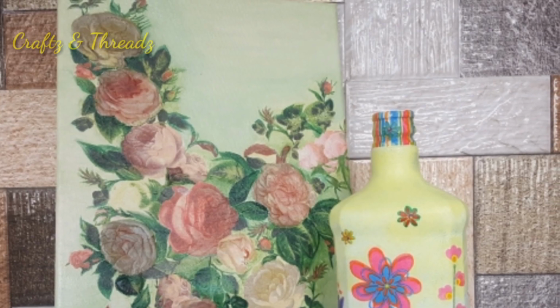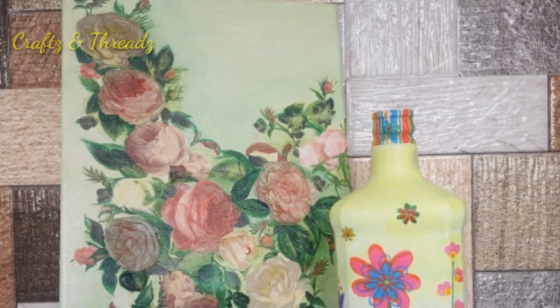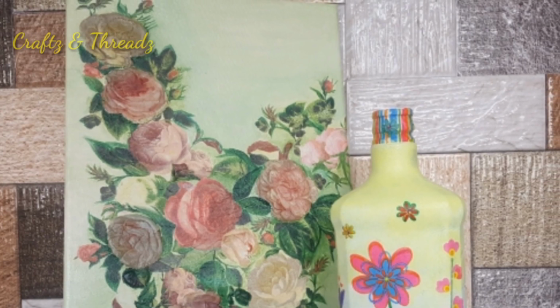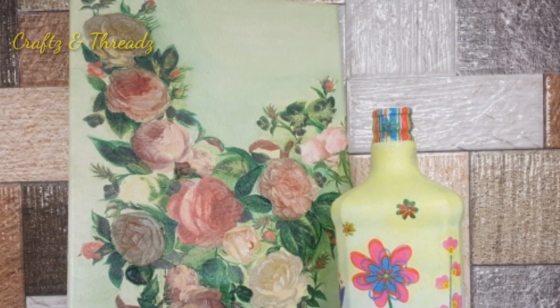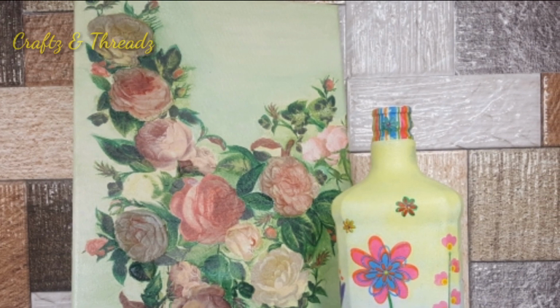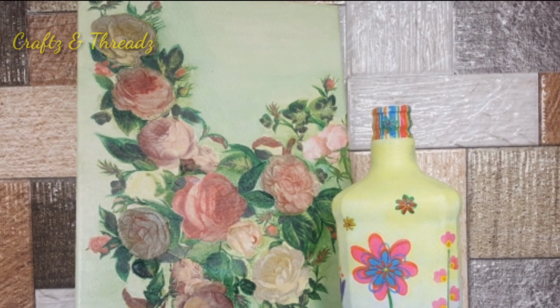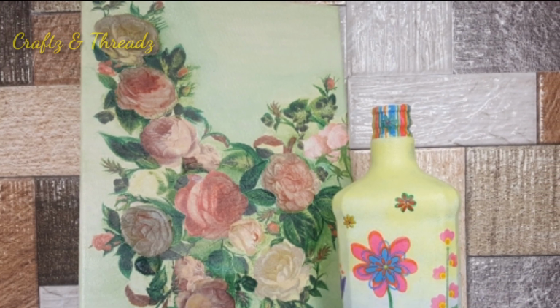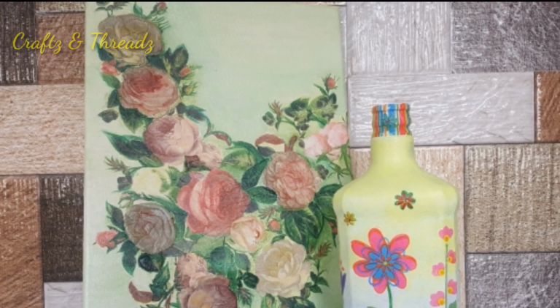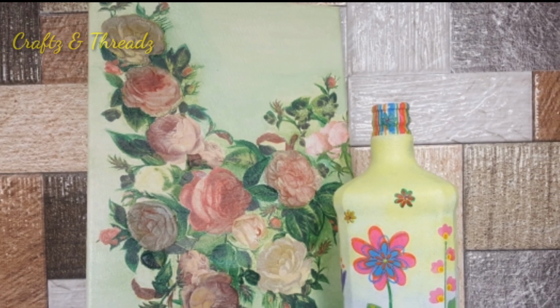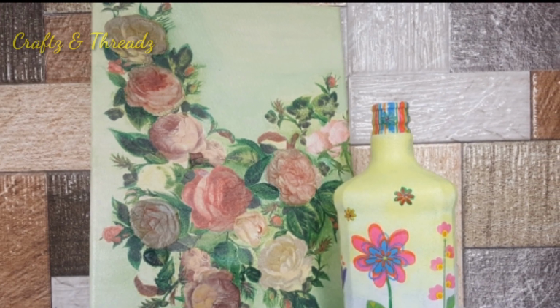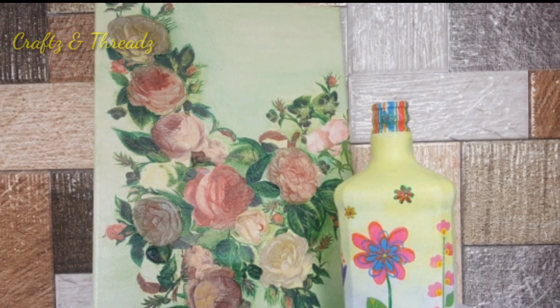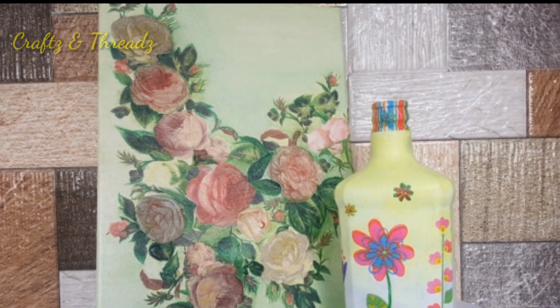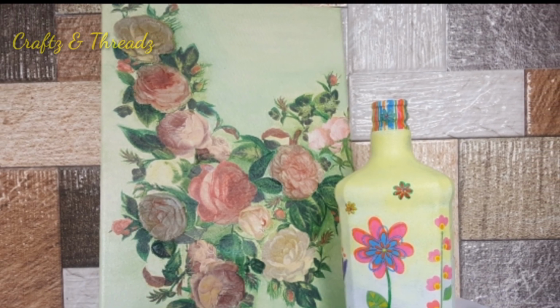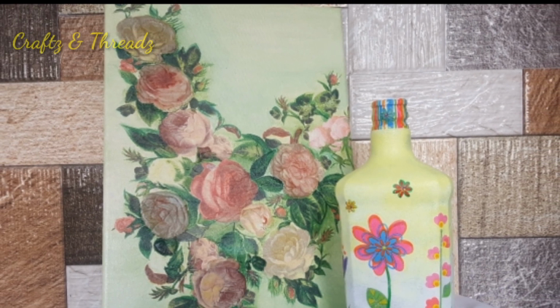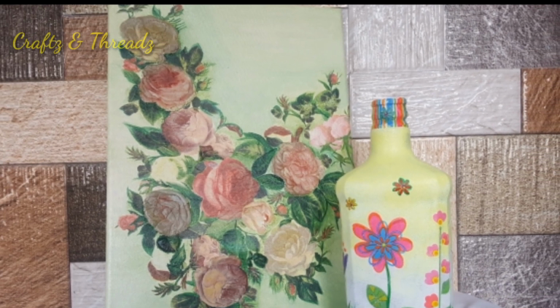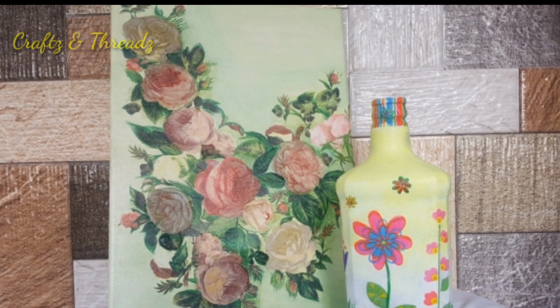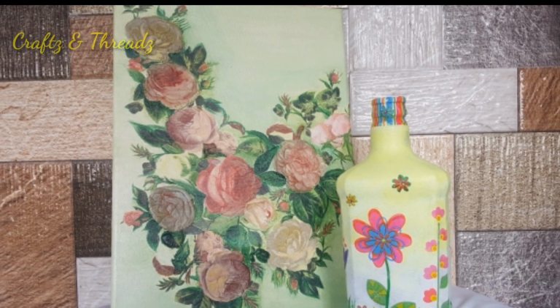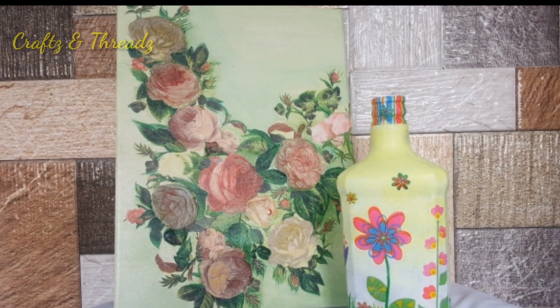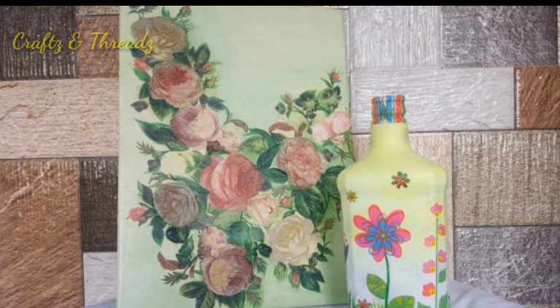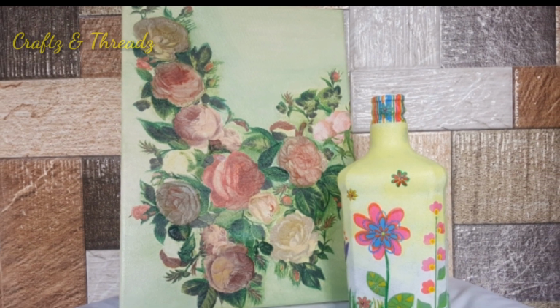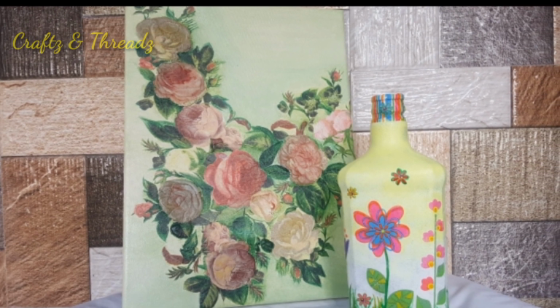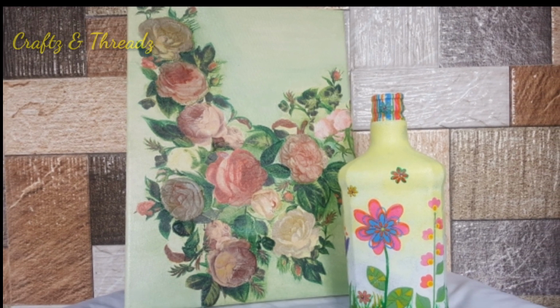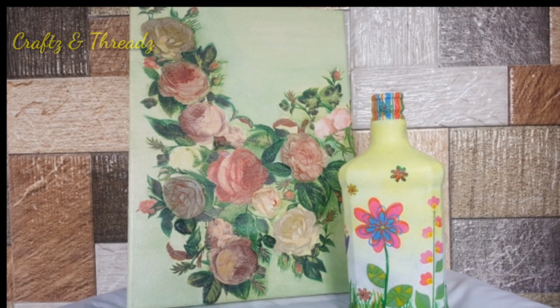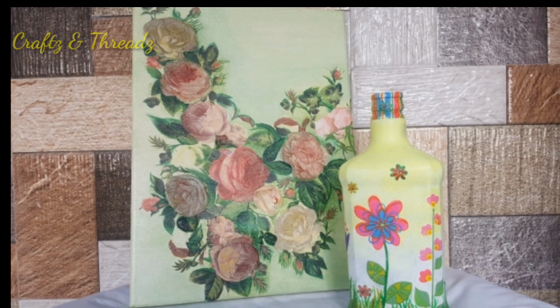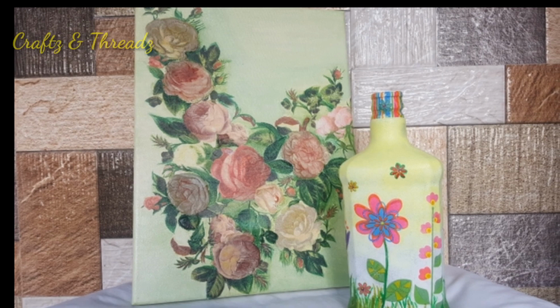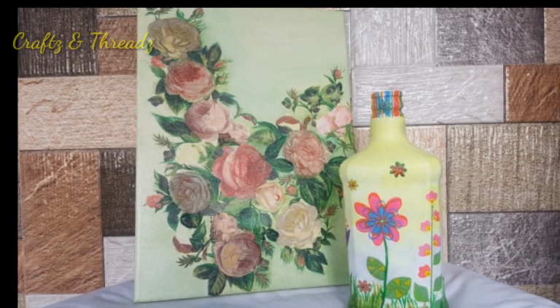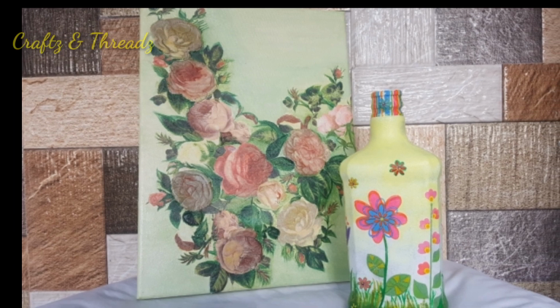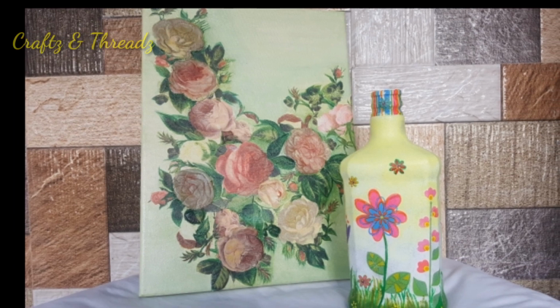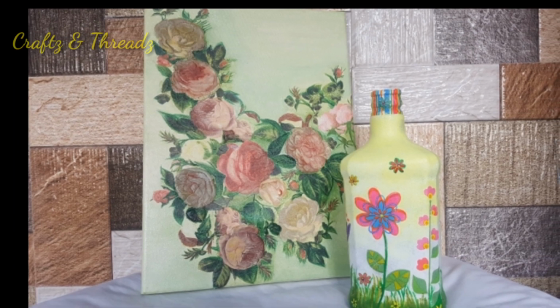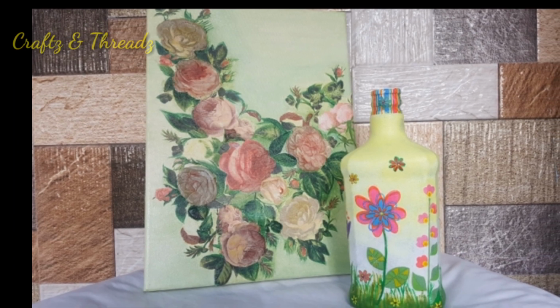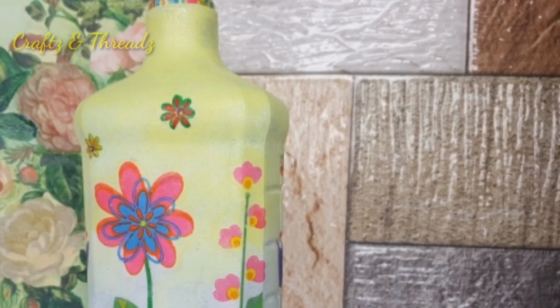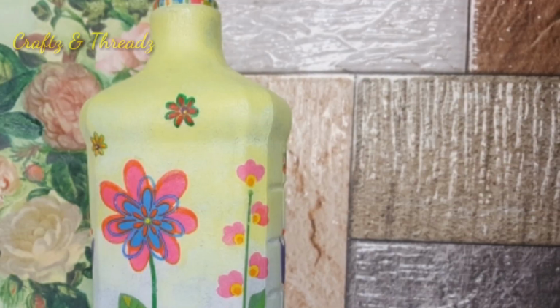Welcome back, friends! I am doing a video about deco-paste art.